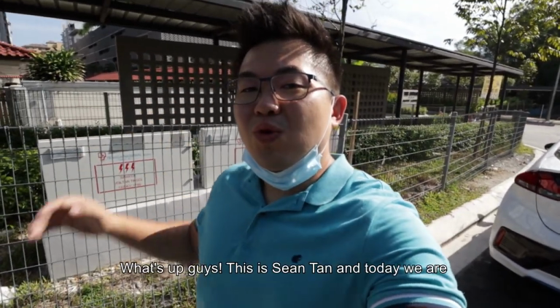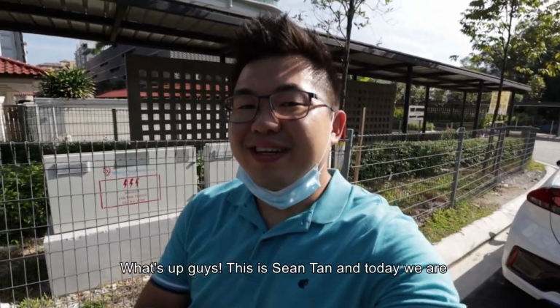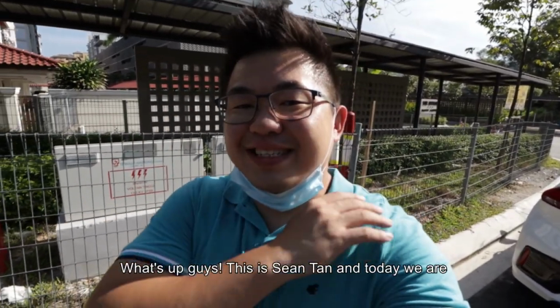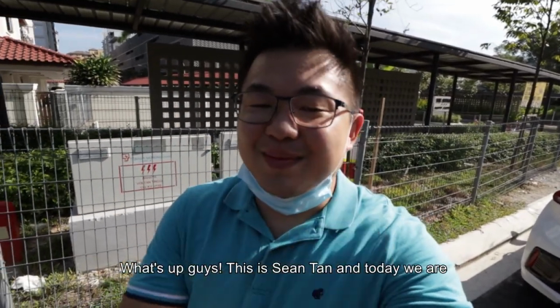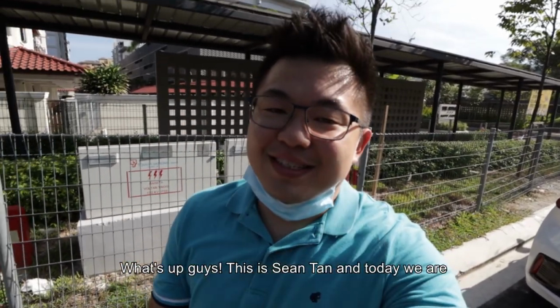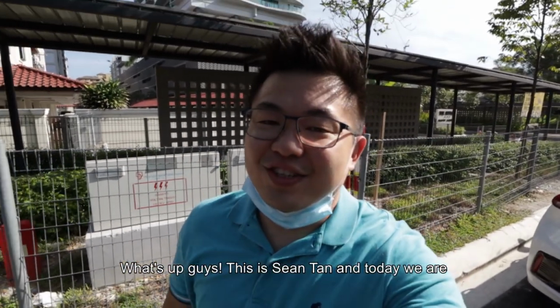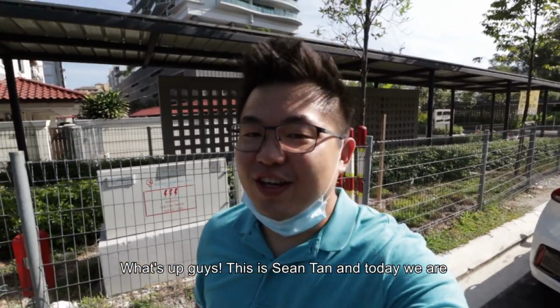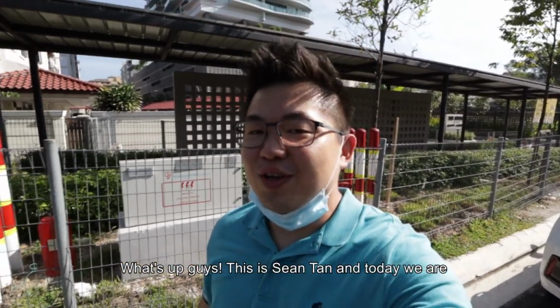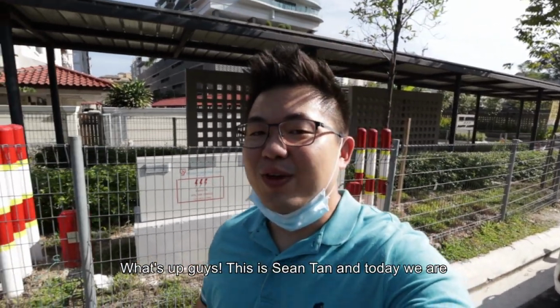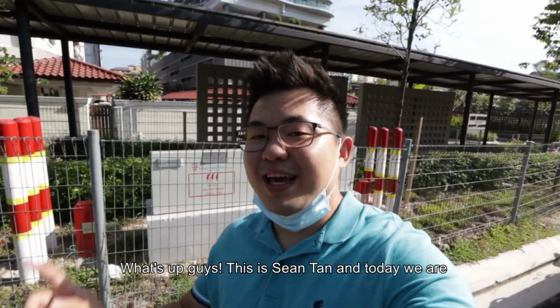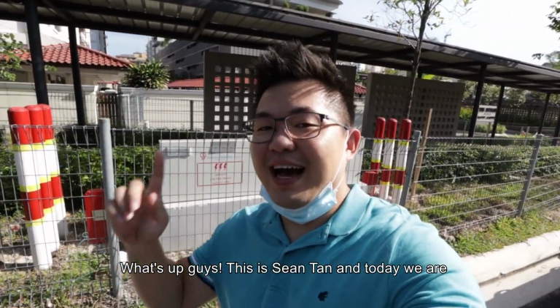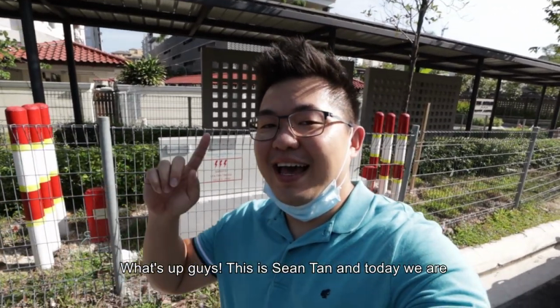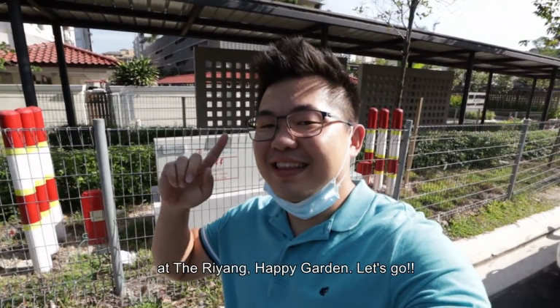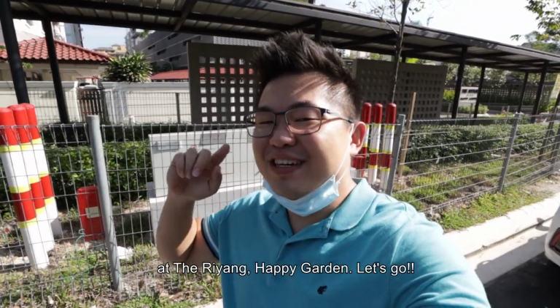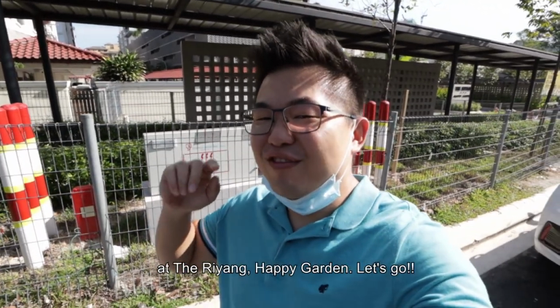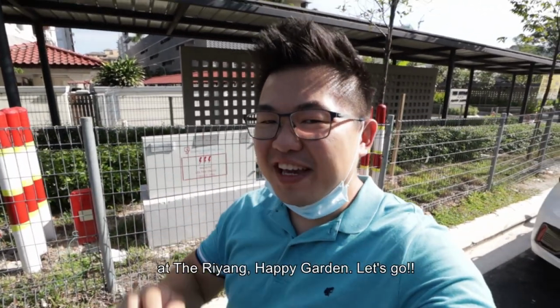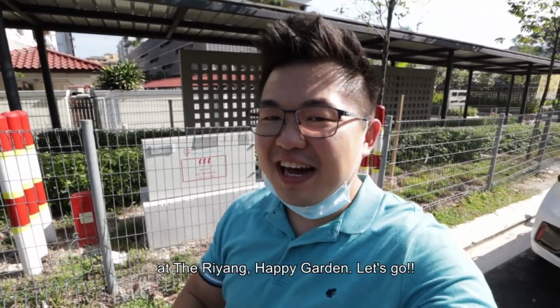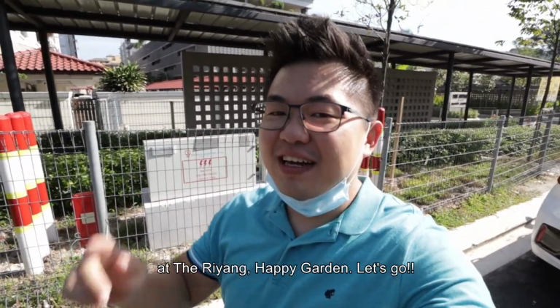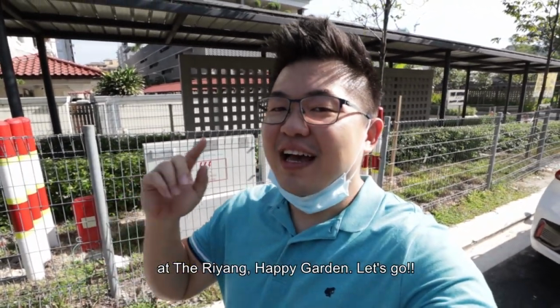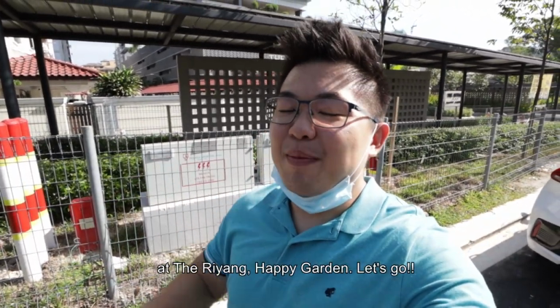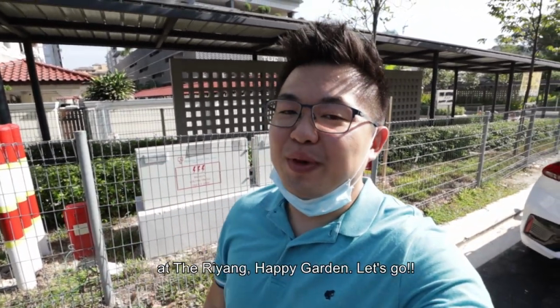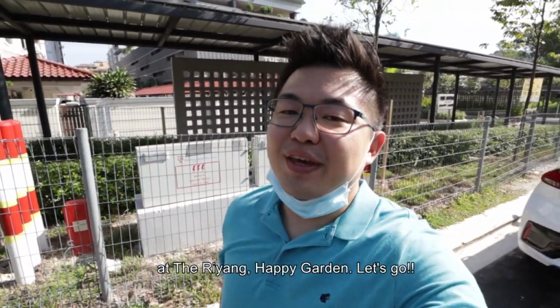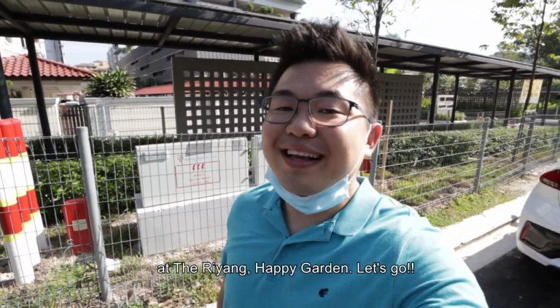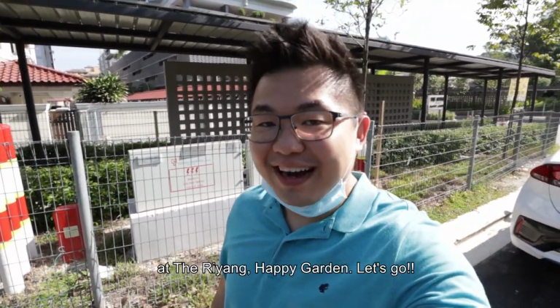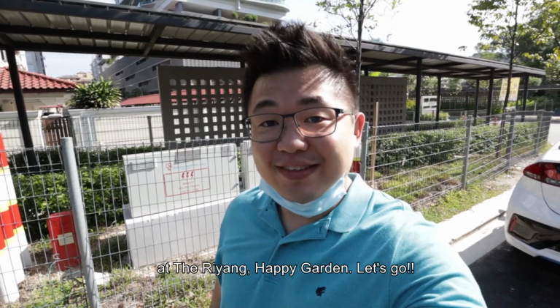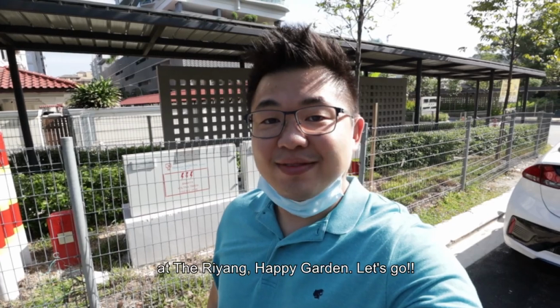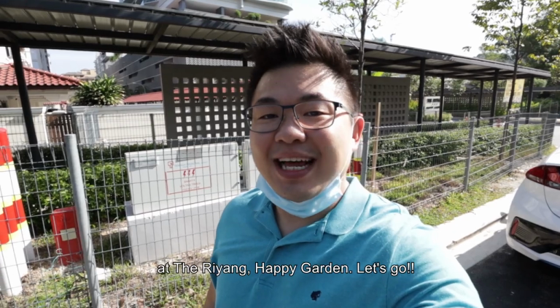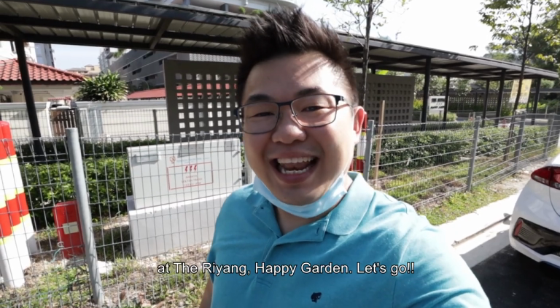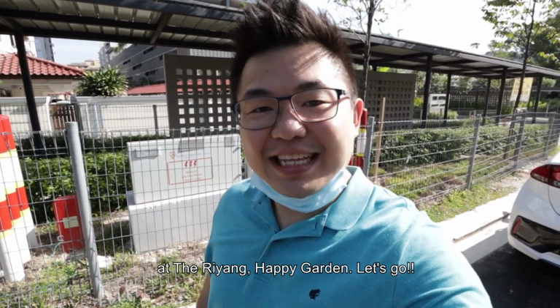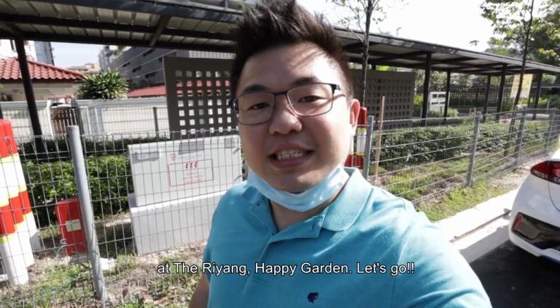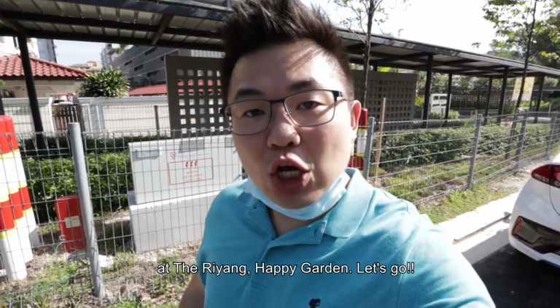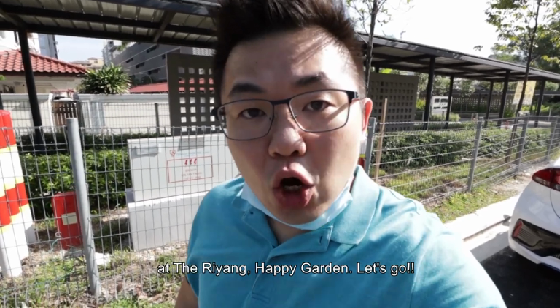What's up guys, this is Shona and today we are at the Riyang Happy Garden. Let's go!